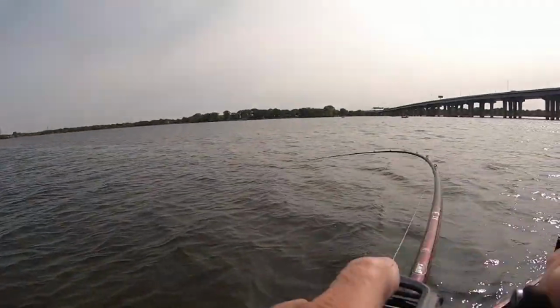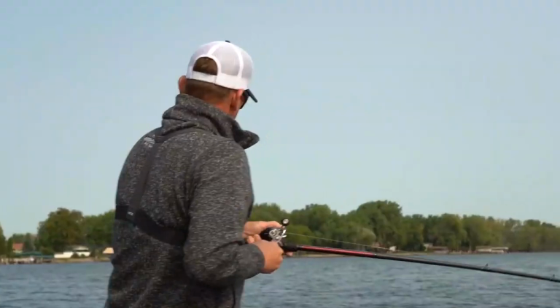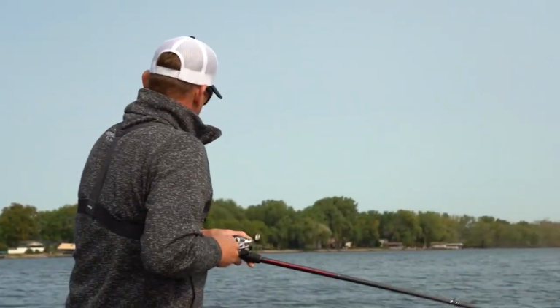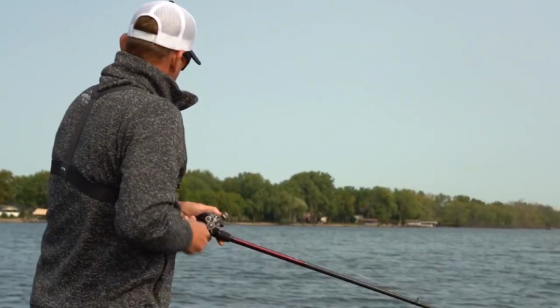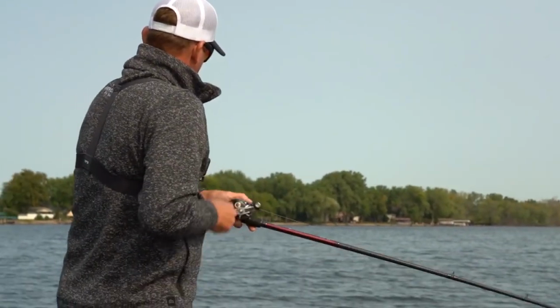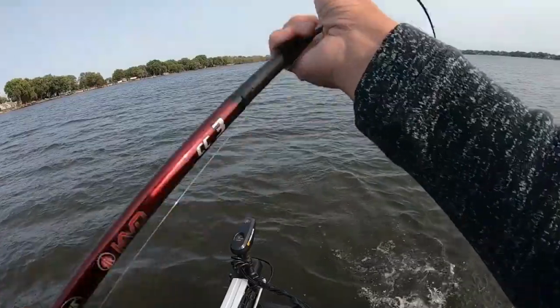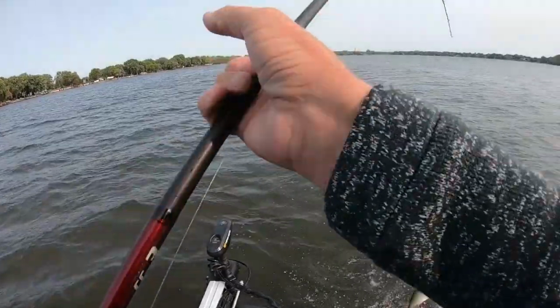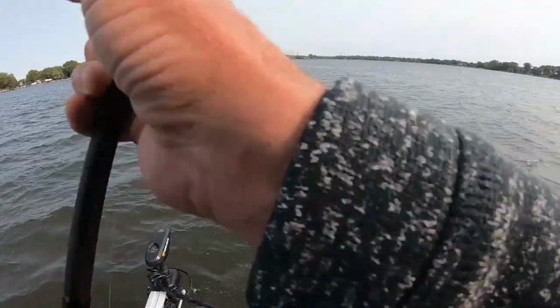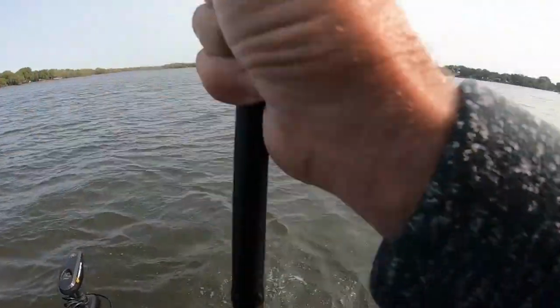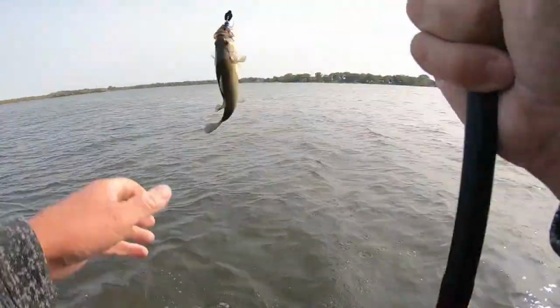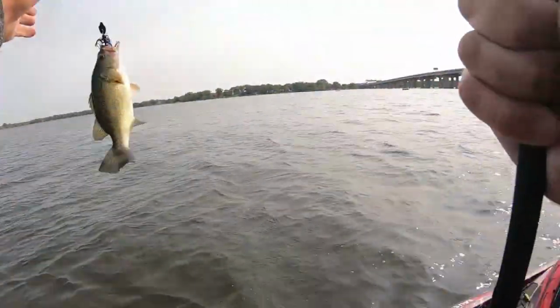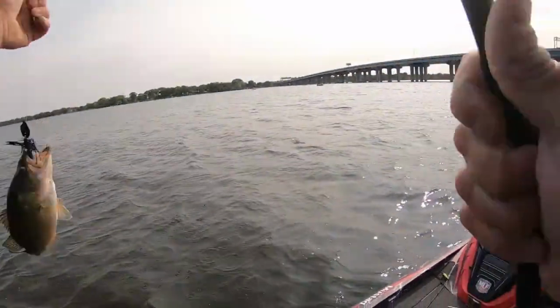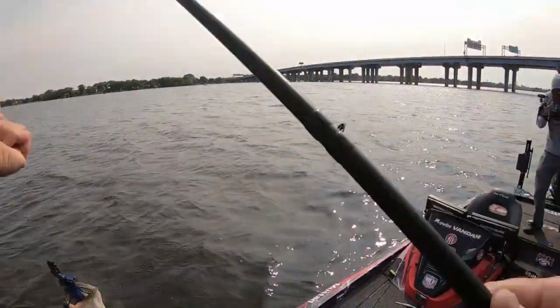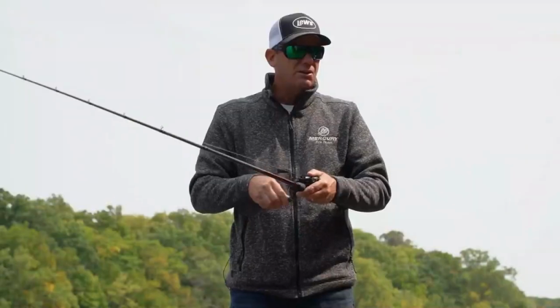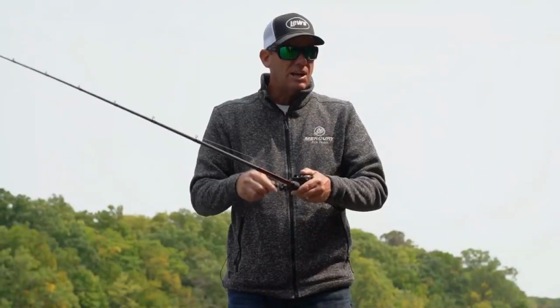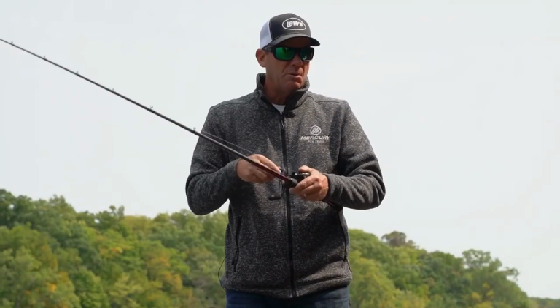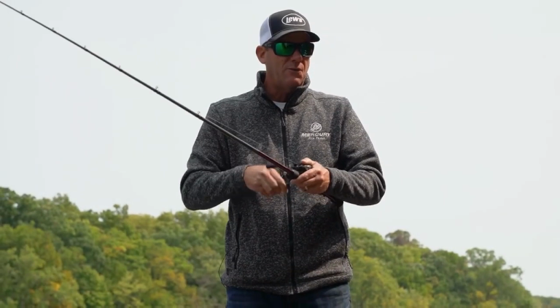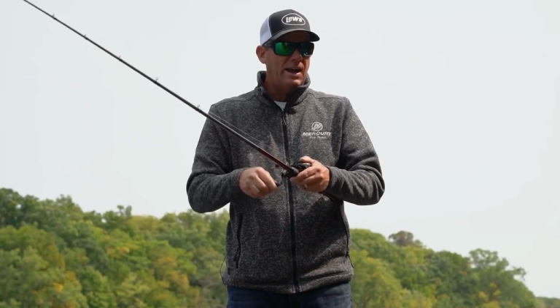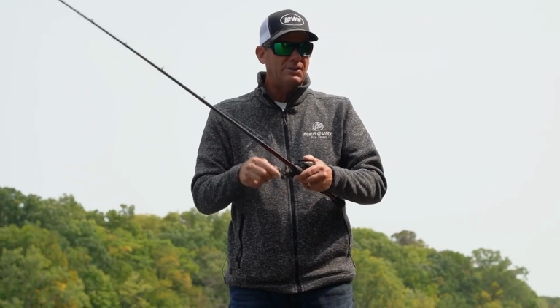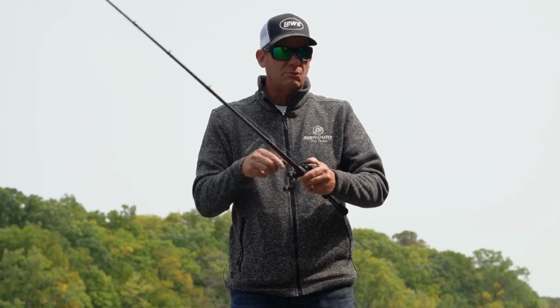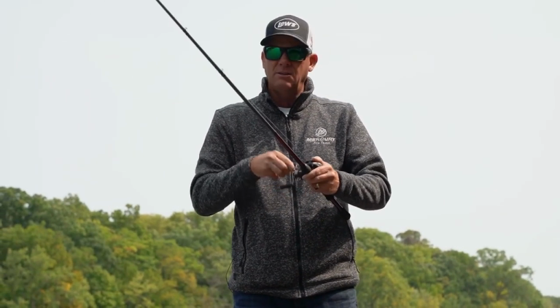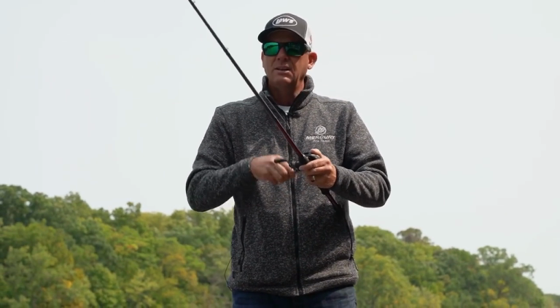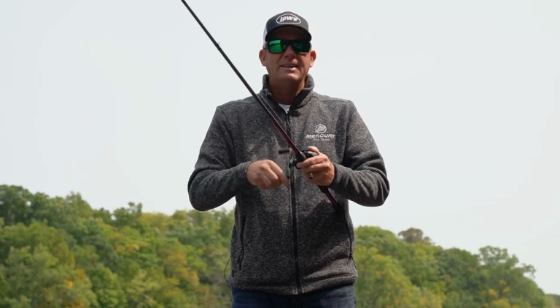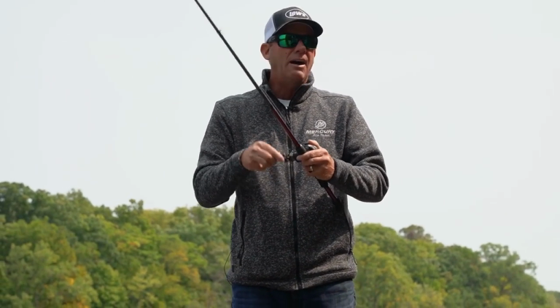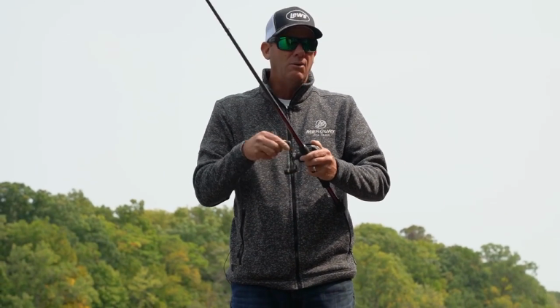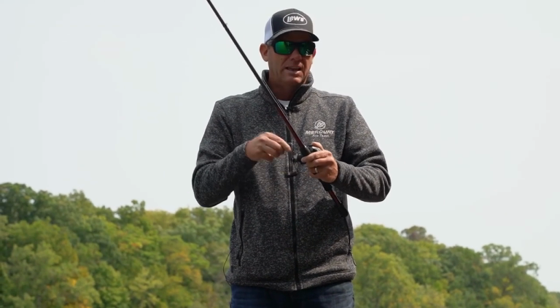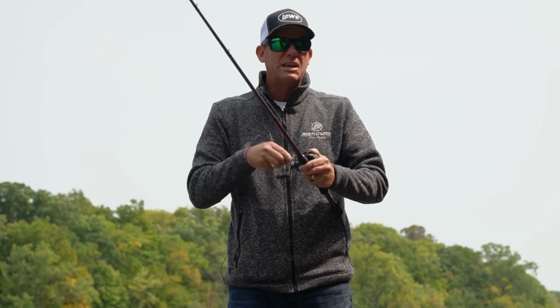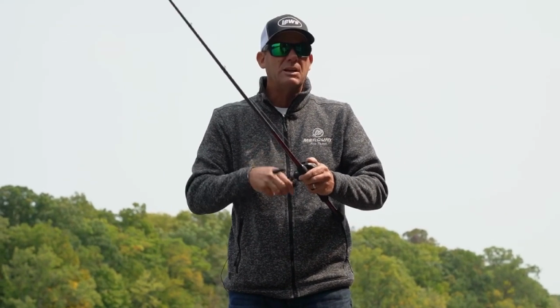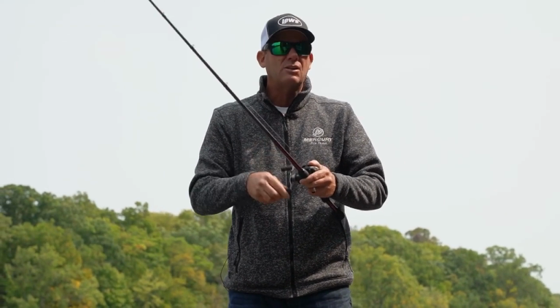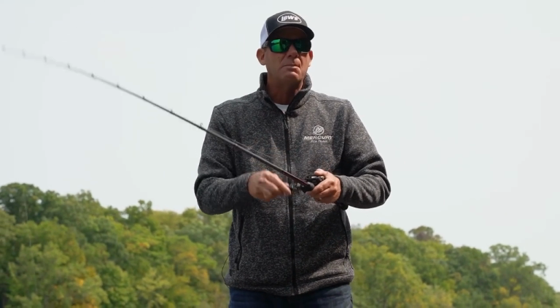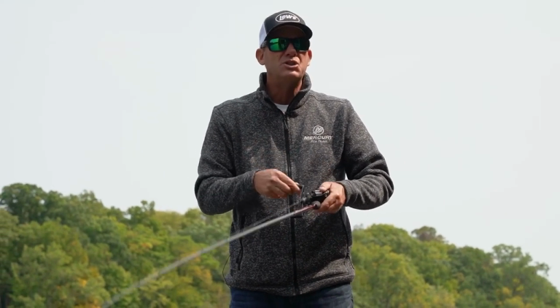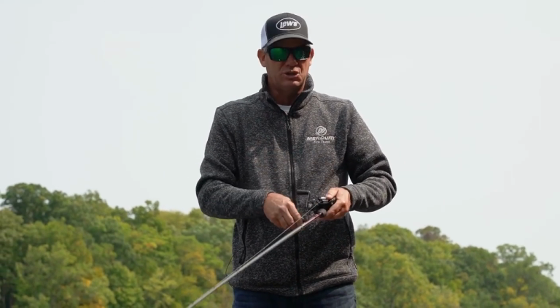It's truly amazing. I was a pretty good skipper before I had this reel — now it makes me look like a magician.